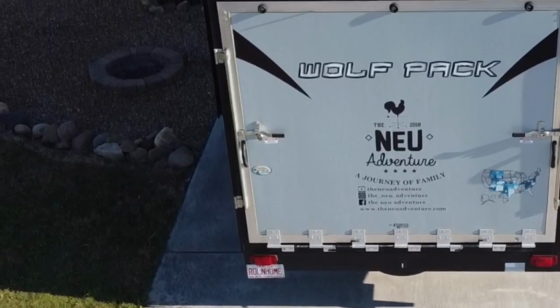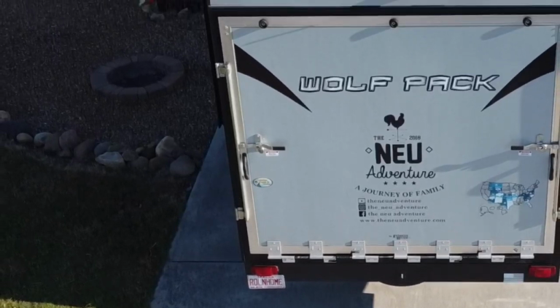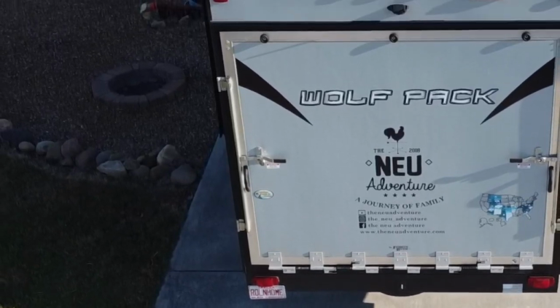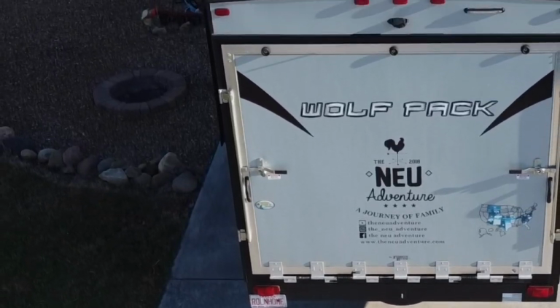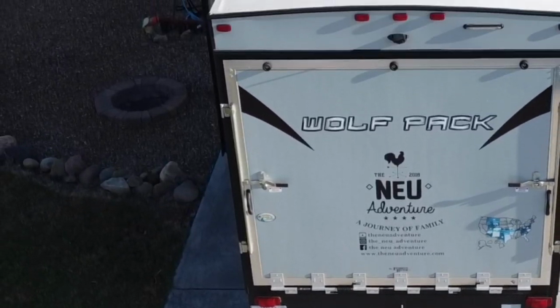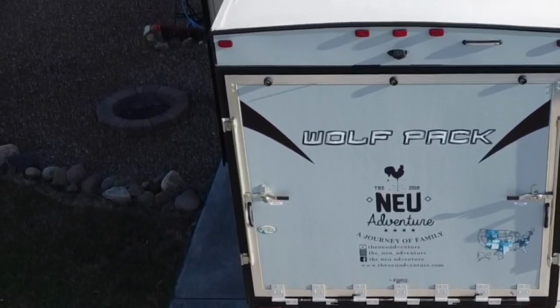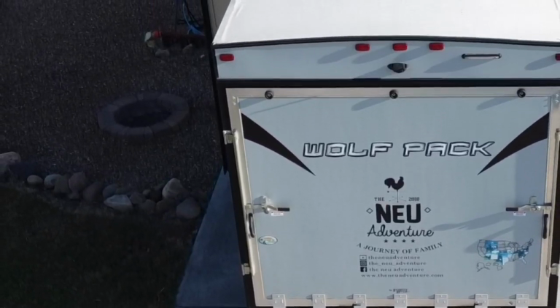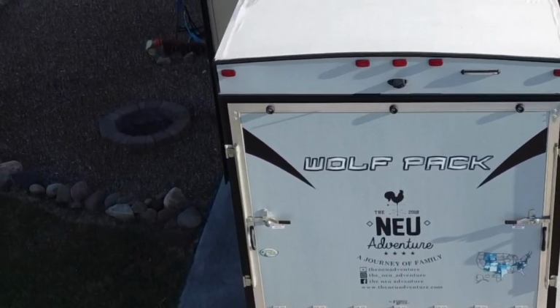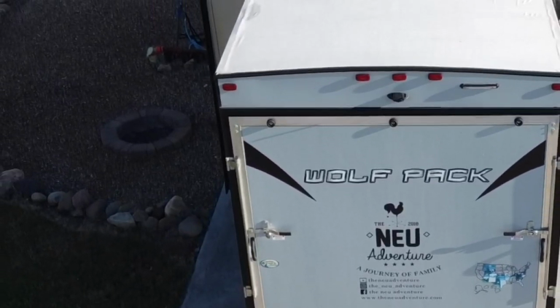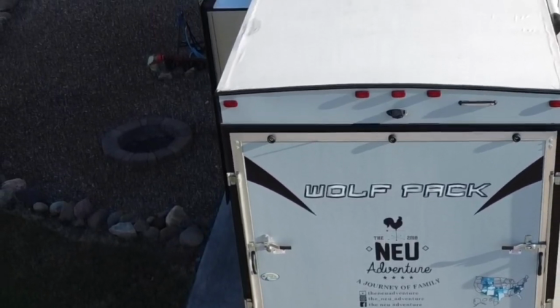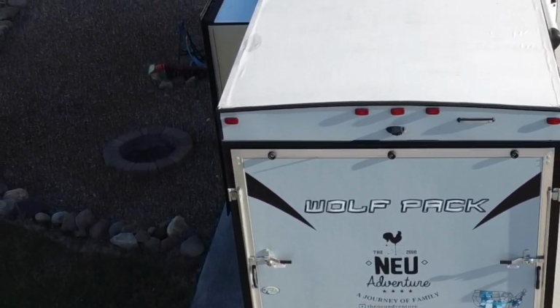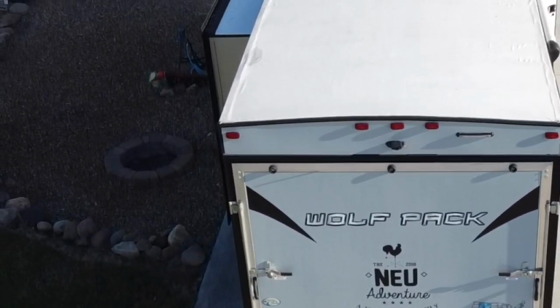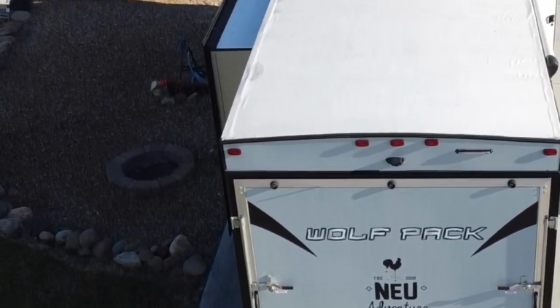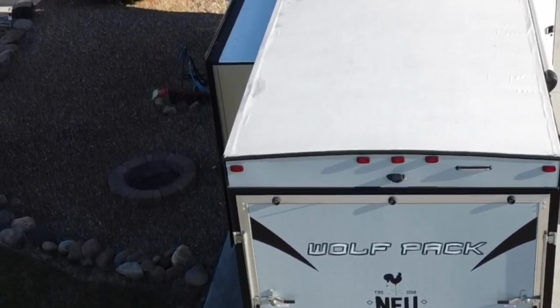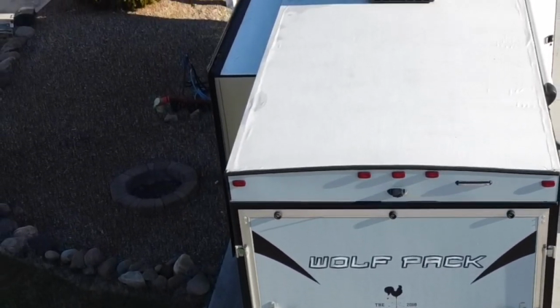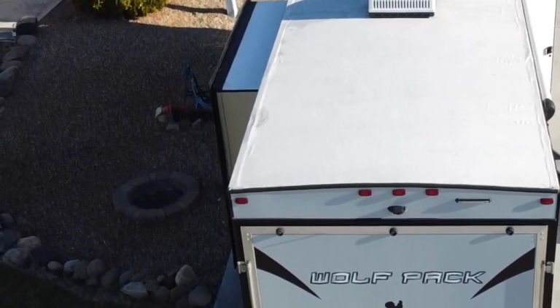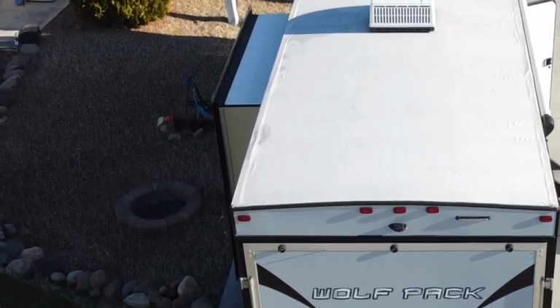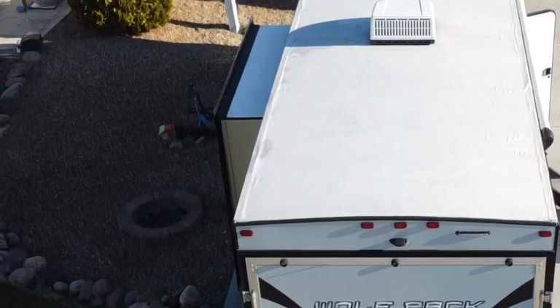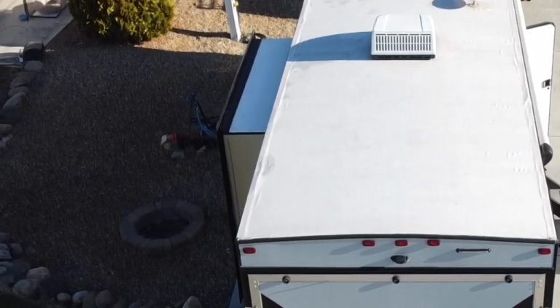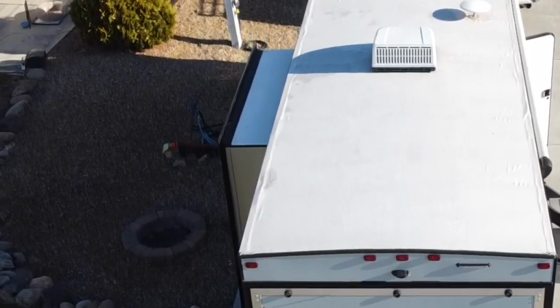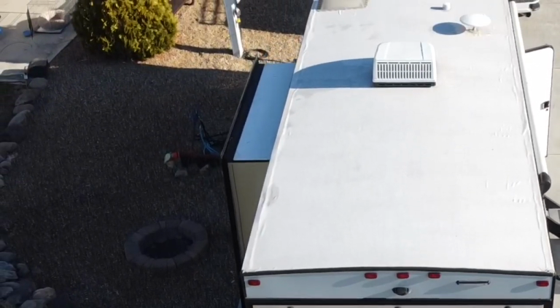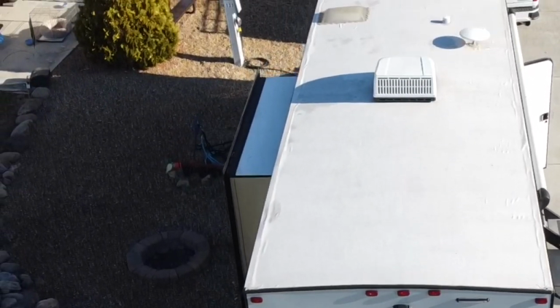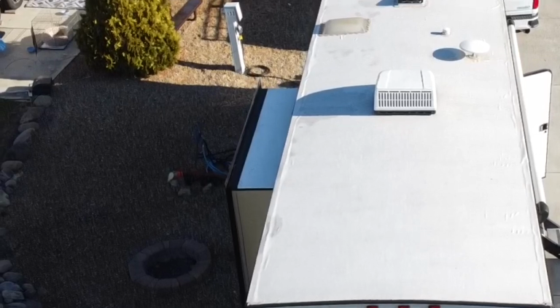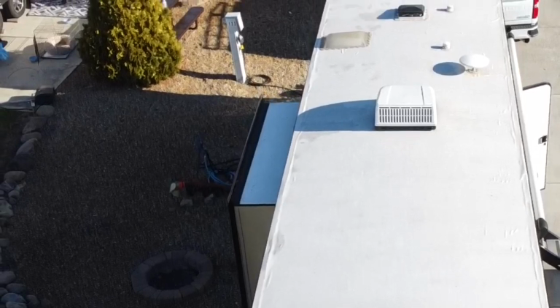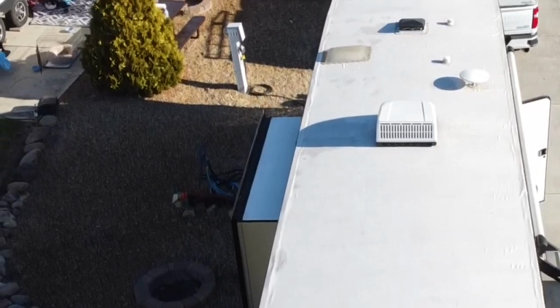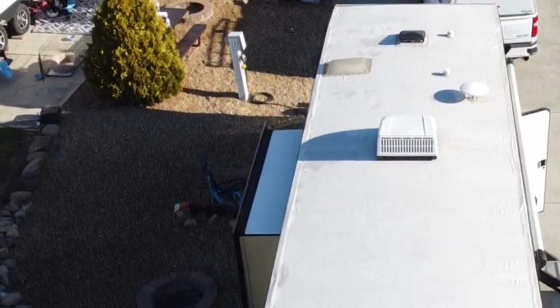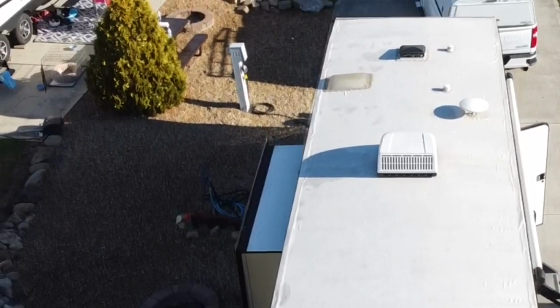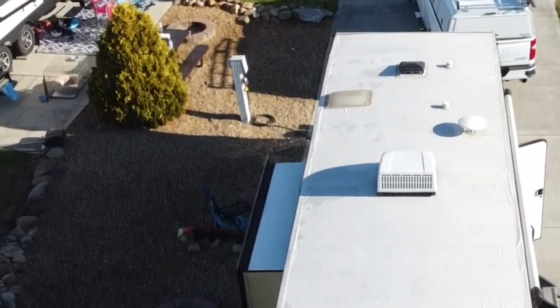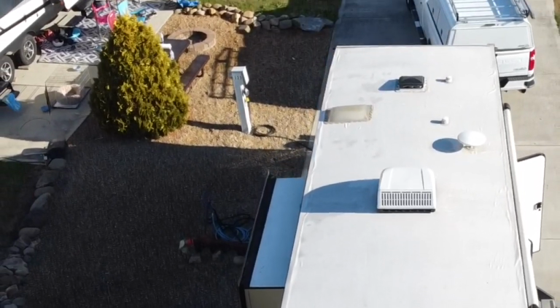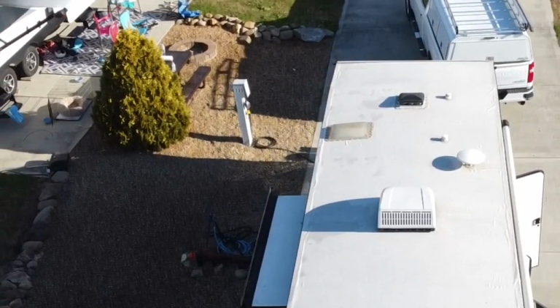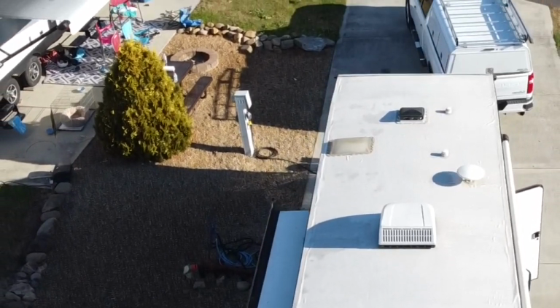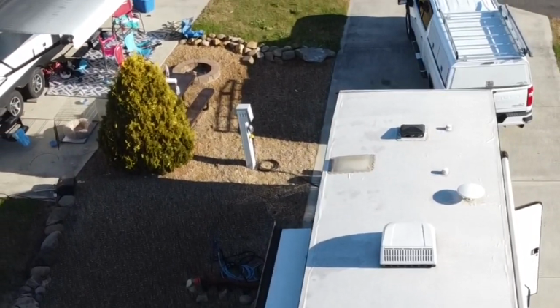We actually had to wash the camper at the campground, which is apparently against the rules — we didn't read the rules. We had to wash it so we didn't get kicked out, since campers have to be clean and in good repair.